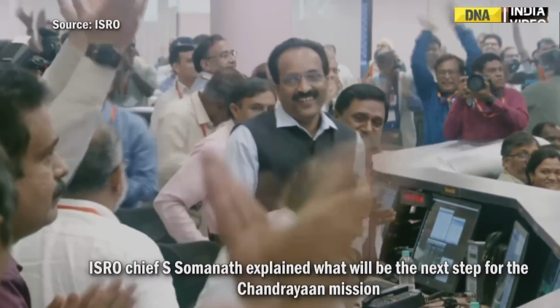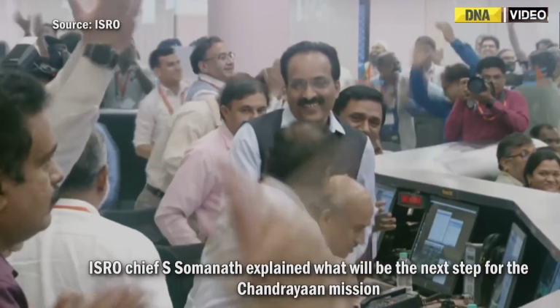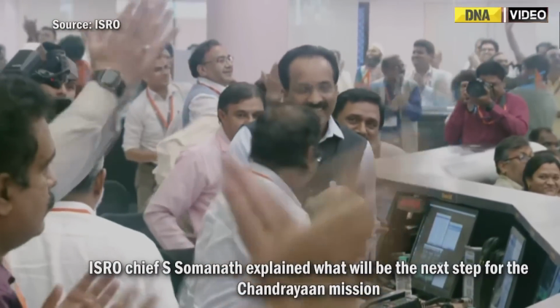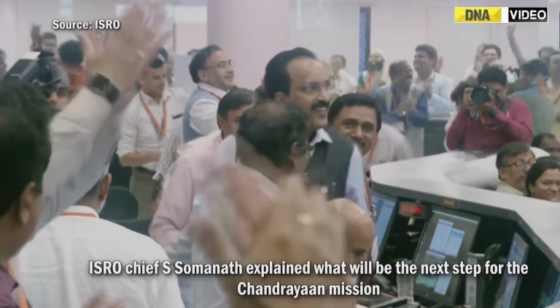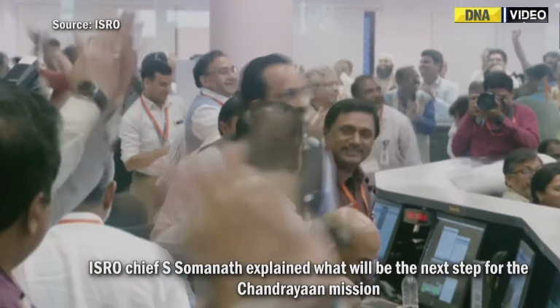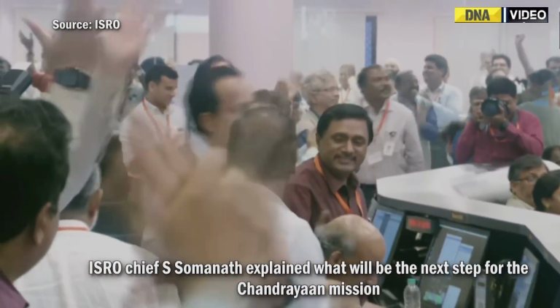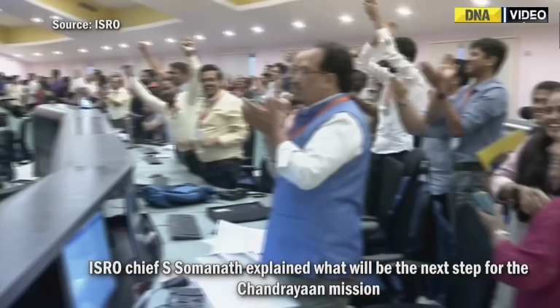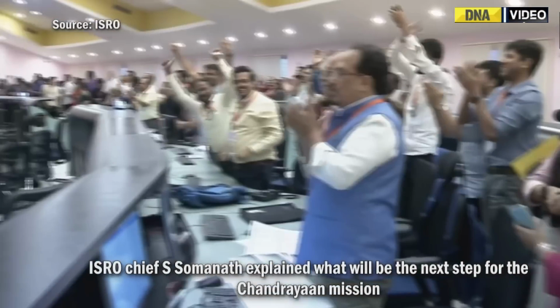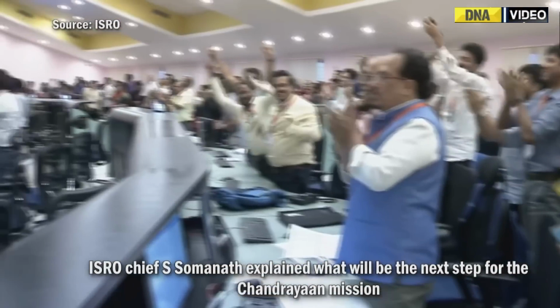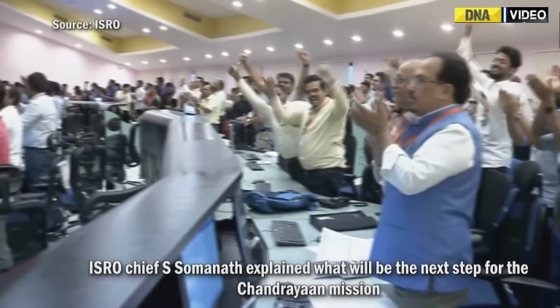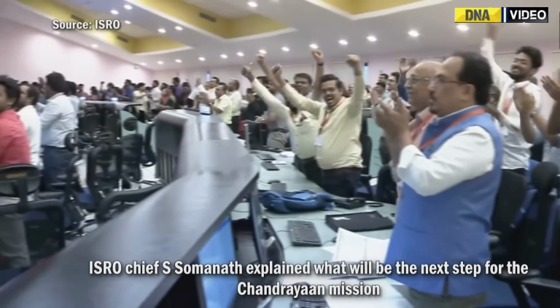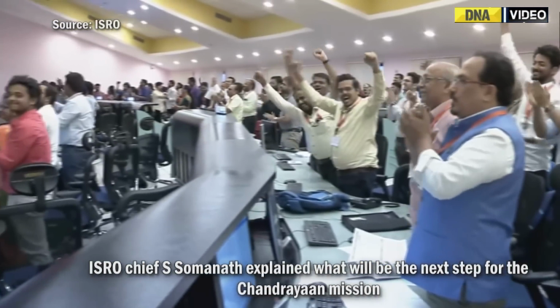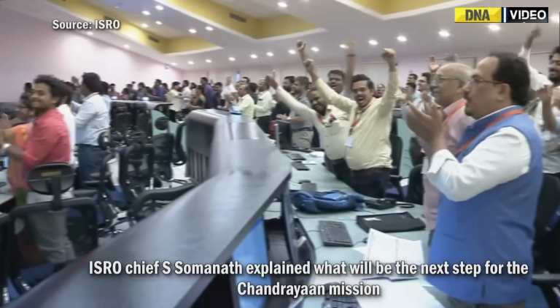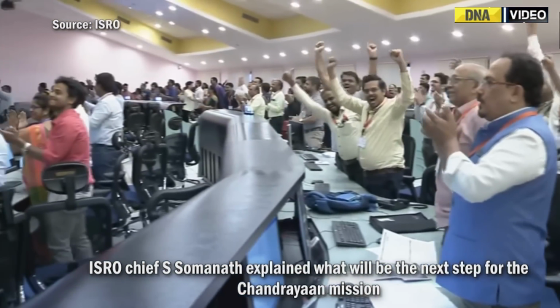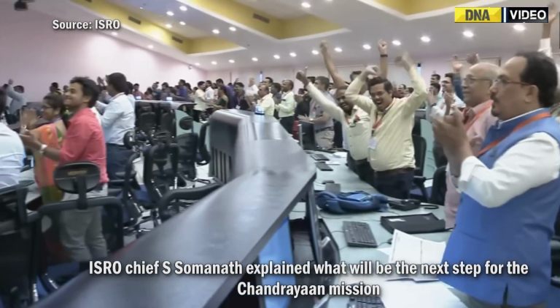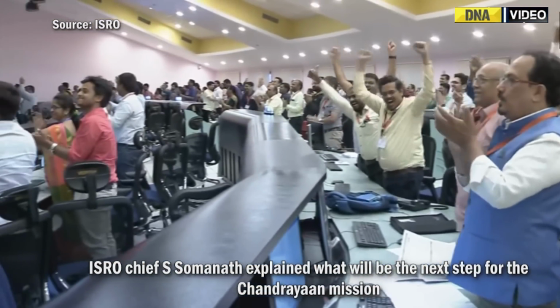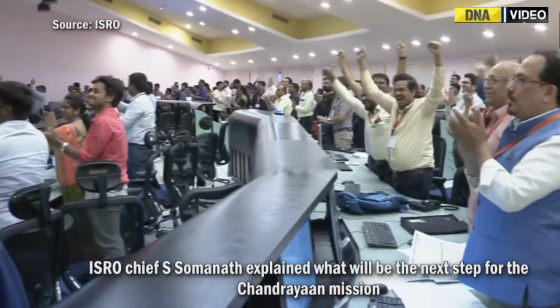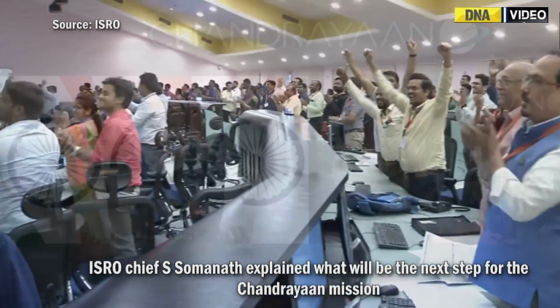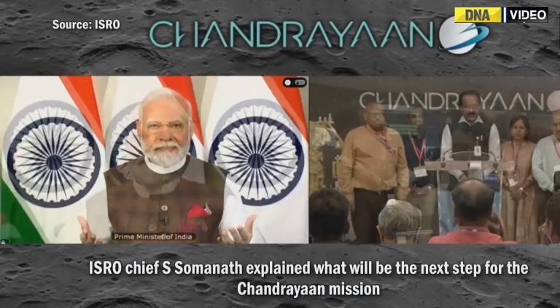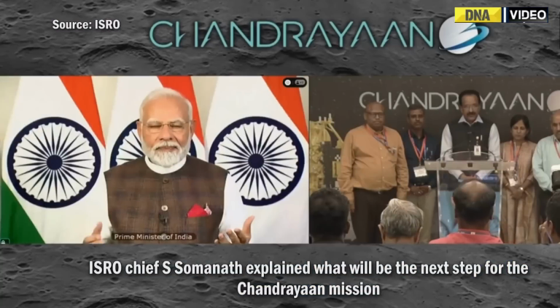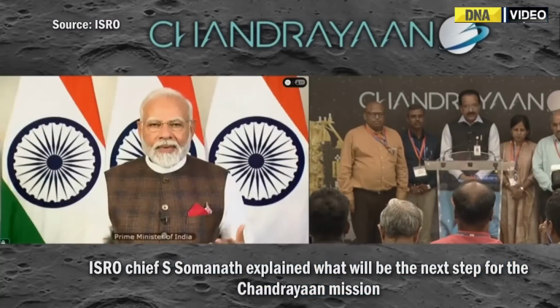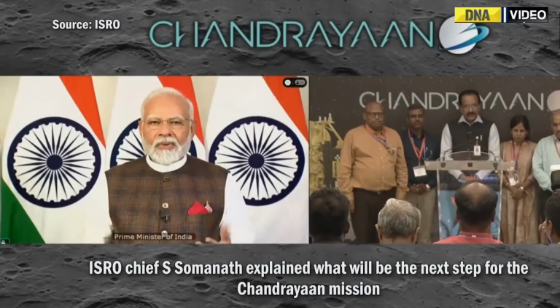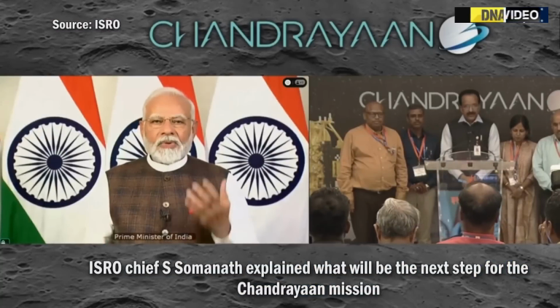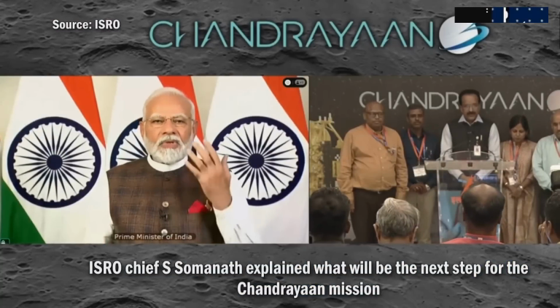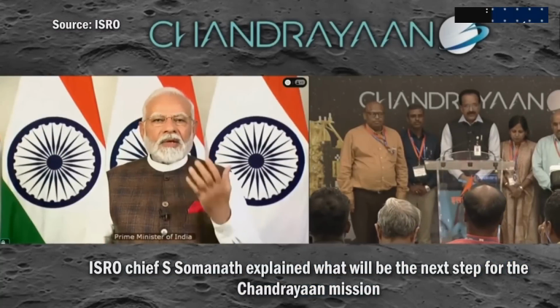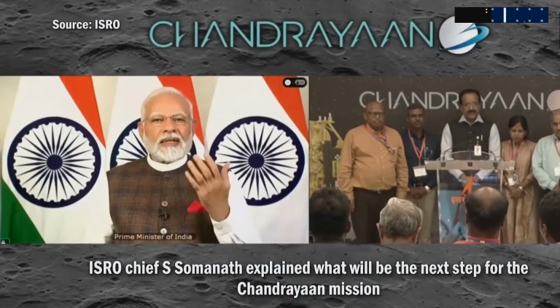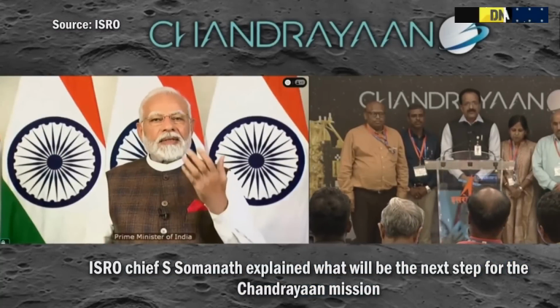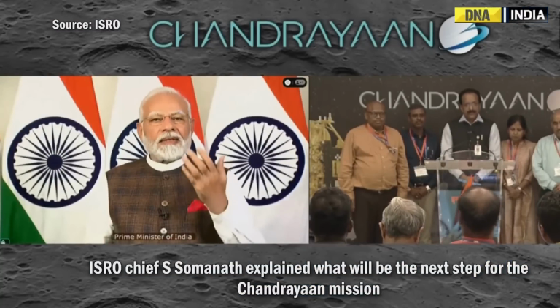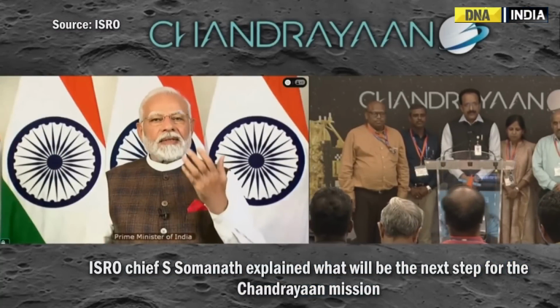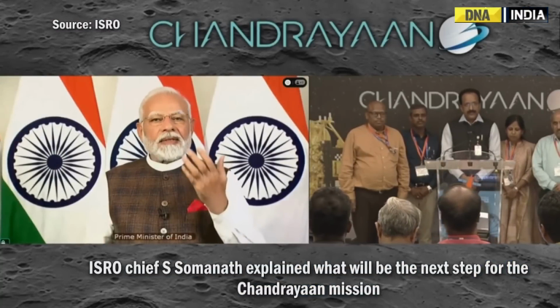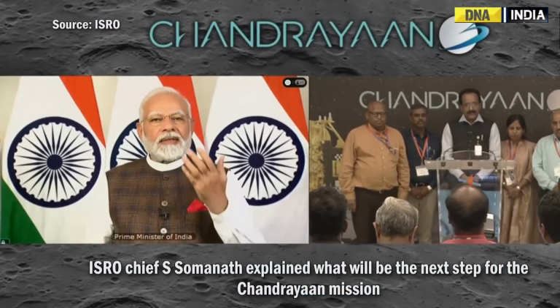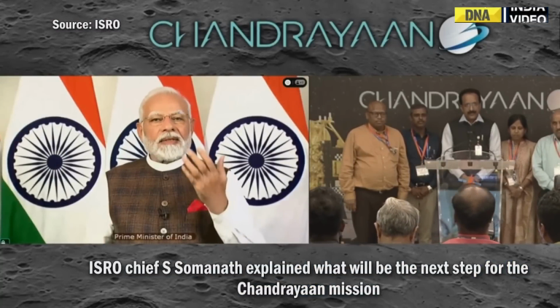People are applauding in this hall. This is the Pragyan rover.